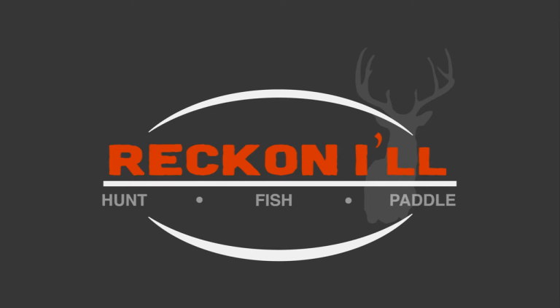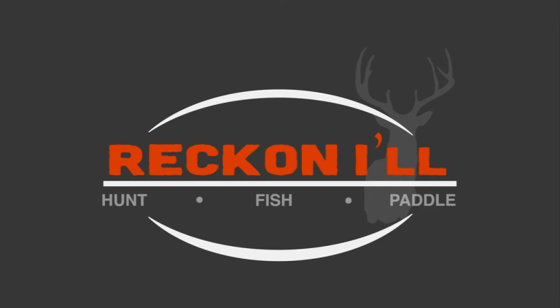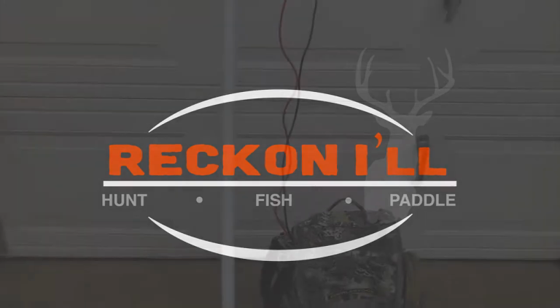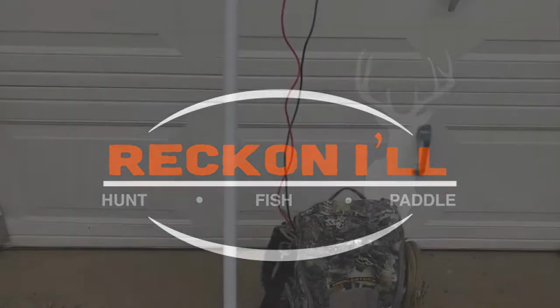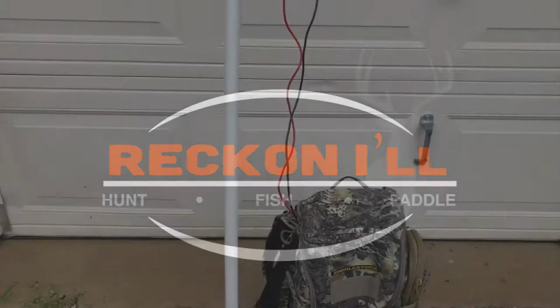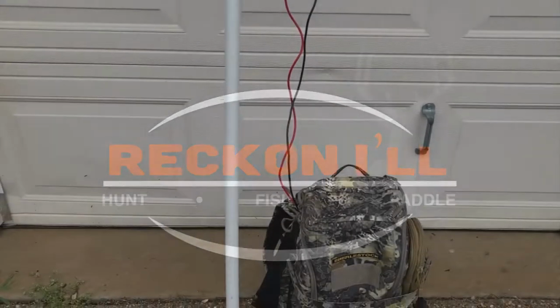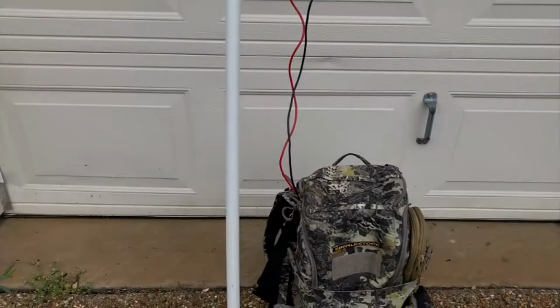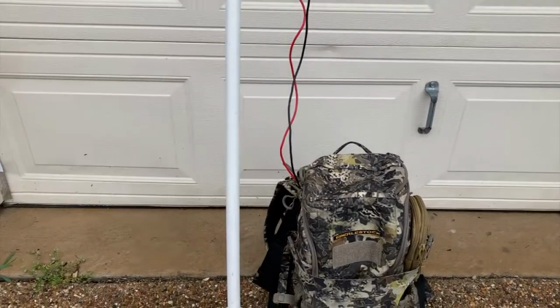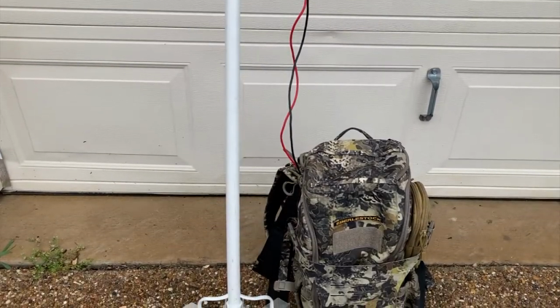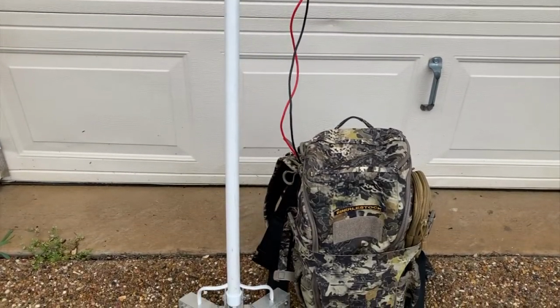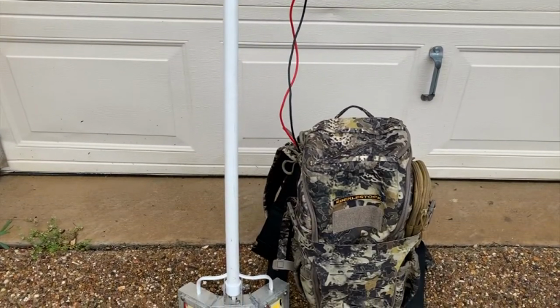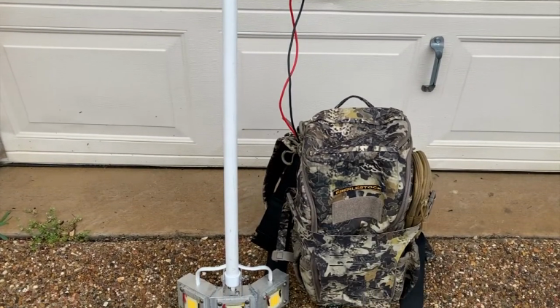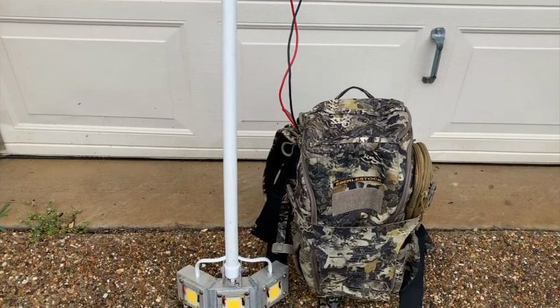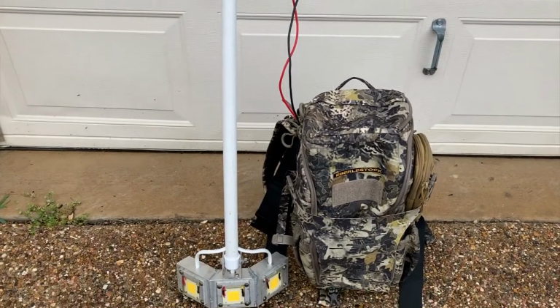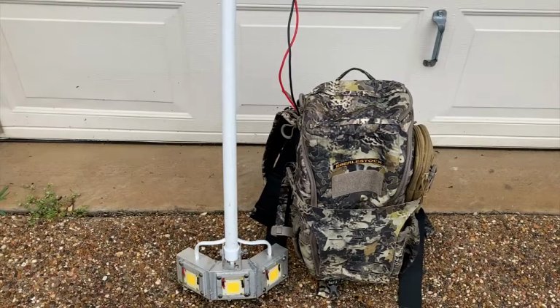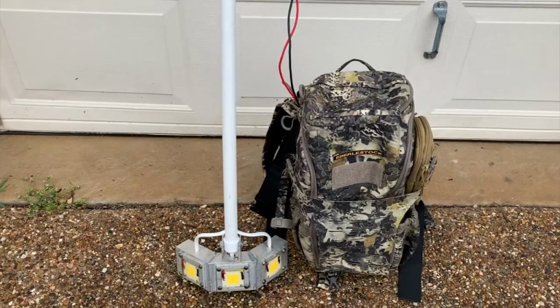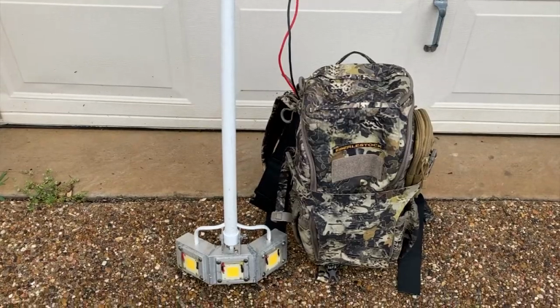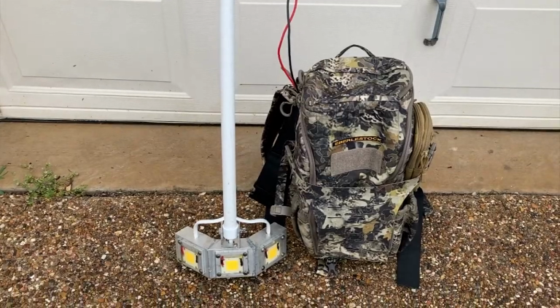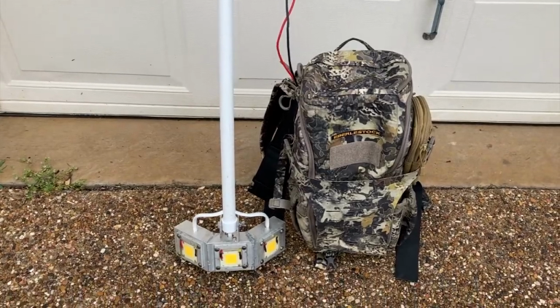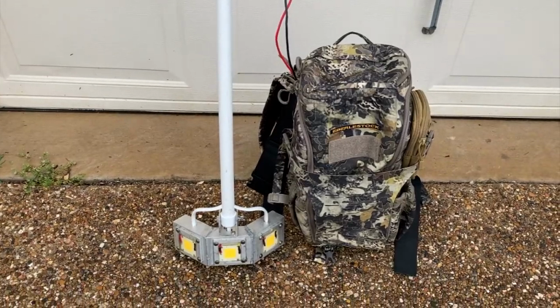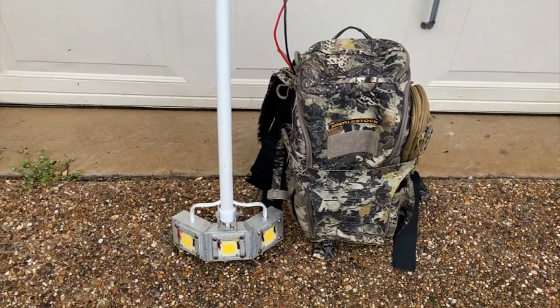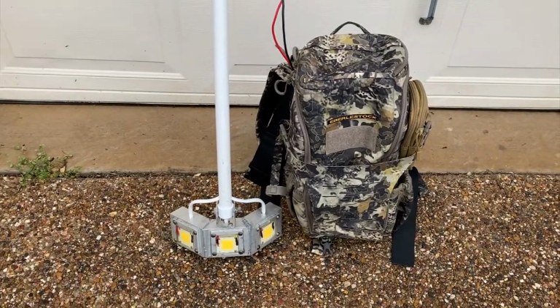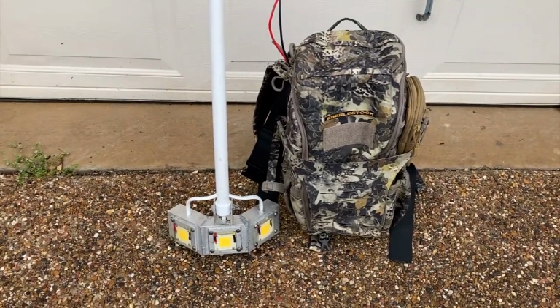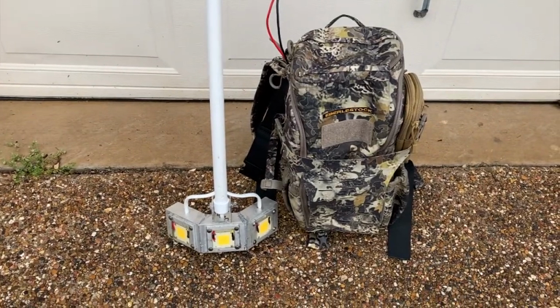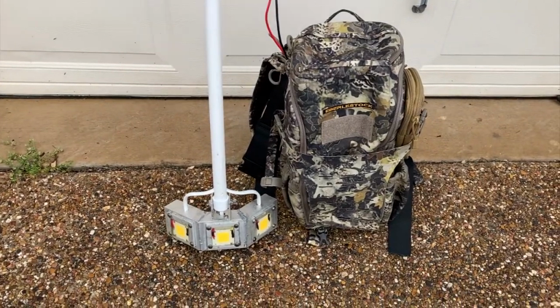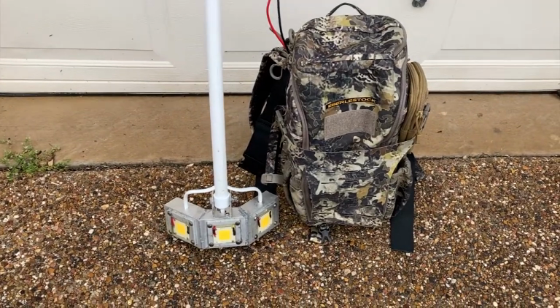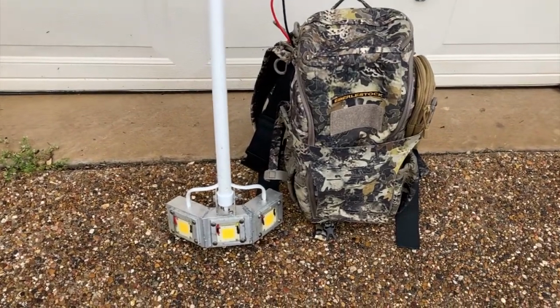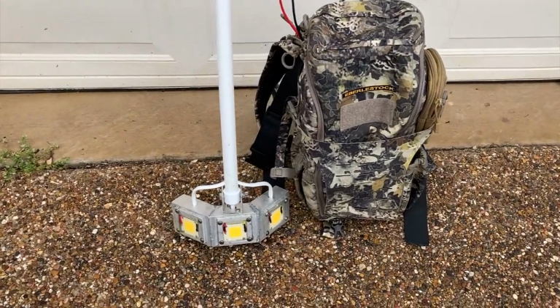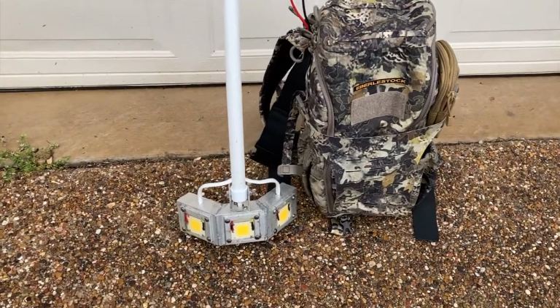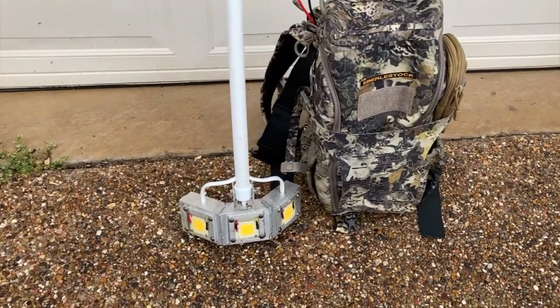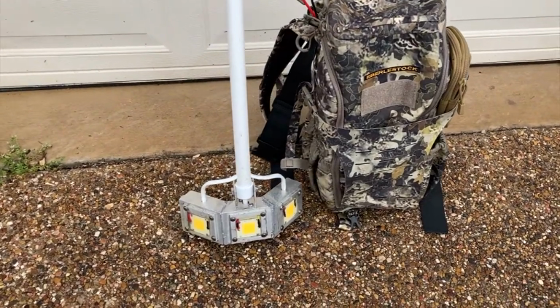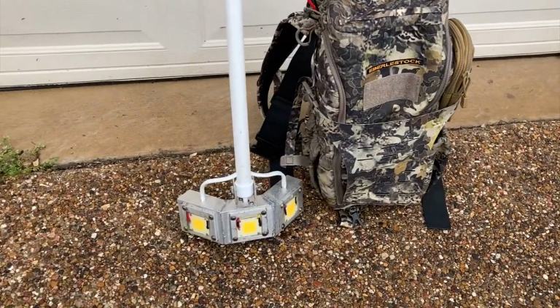As you can see, we found yet another use for our Eberly Stott Bandit. It does a great job of holding the battery.